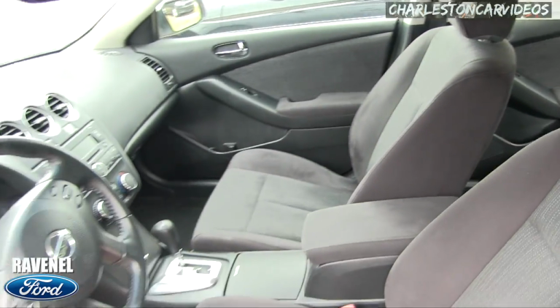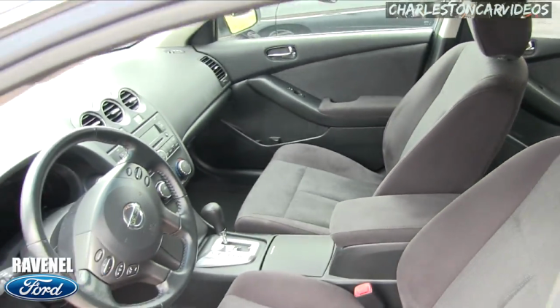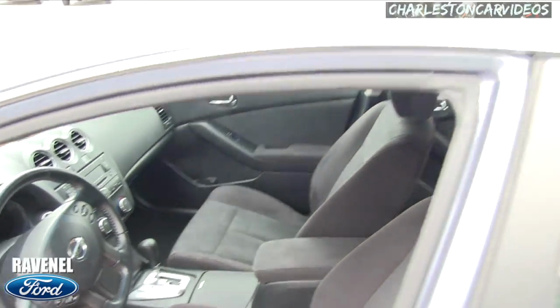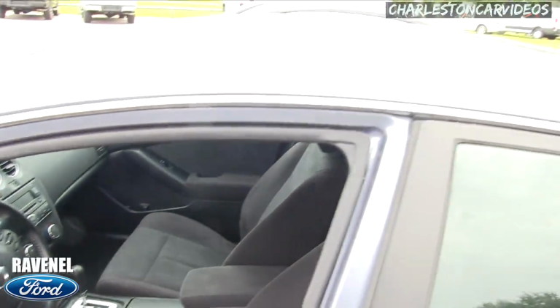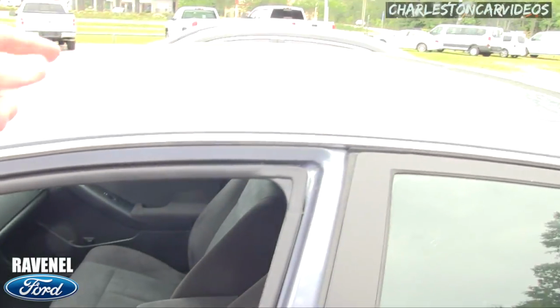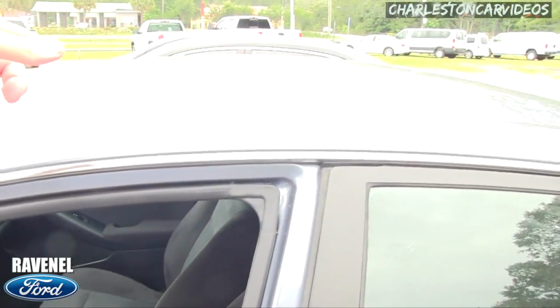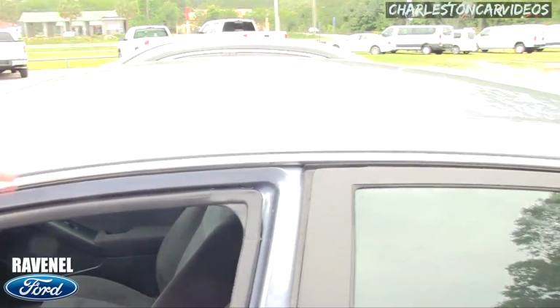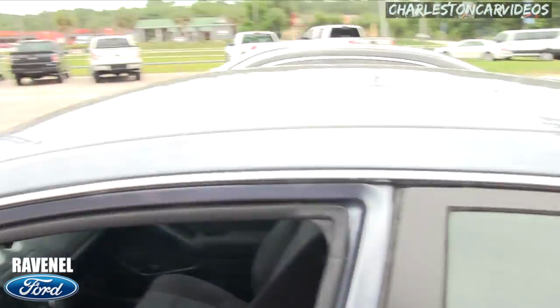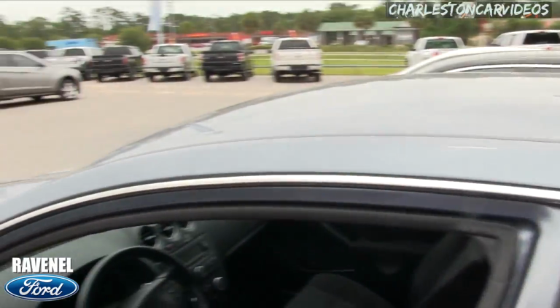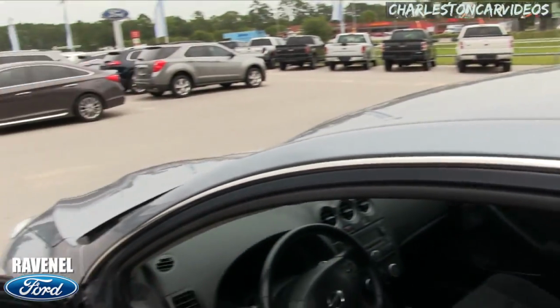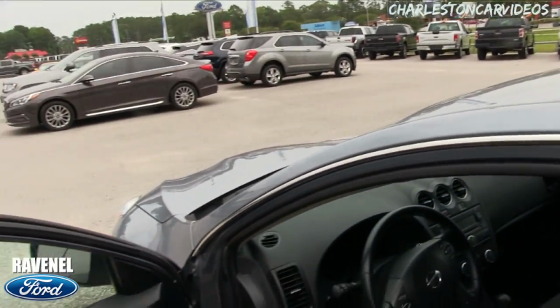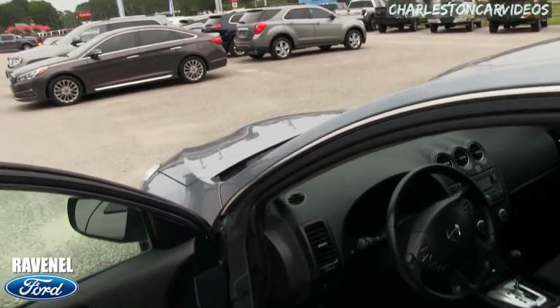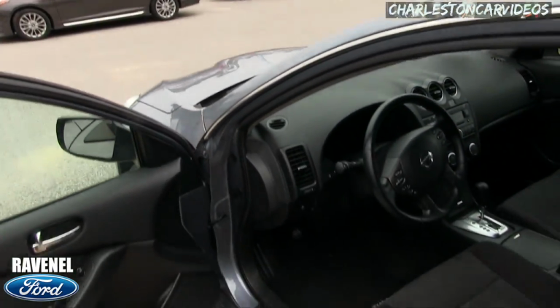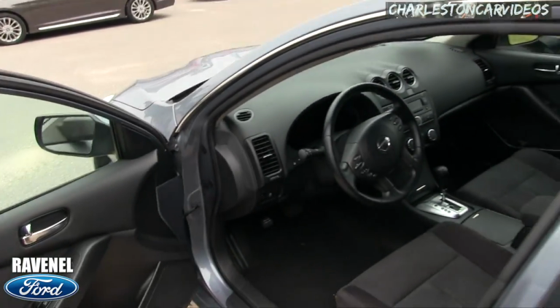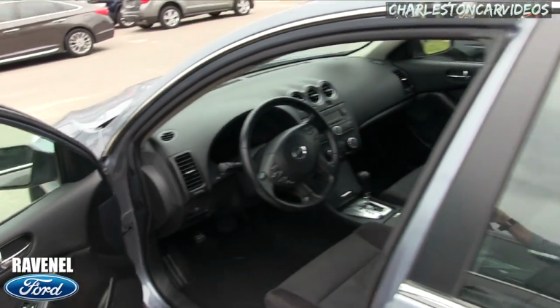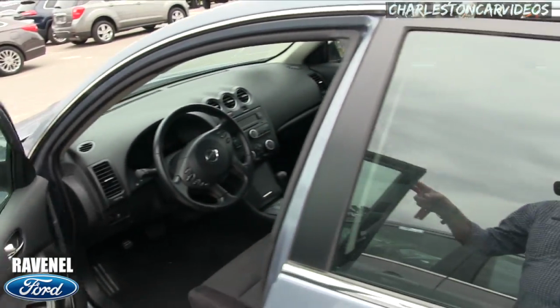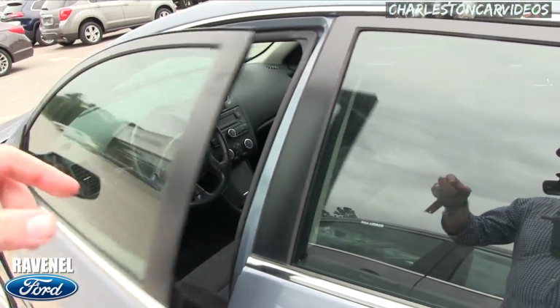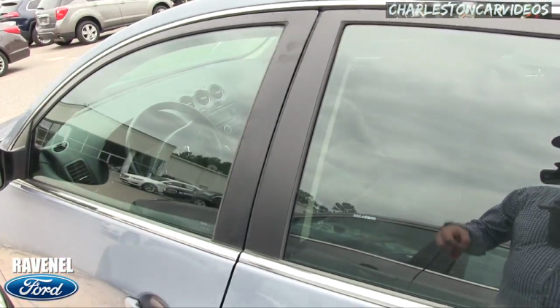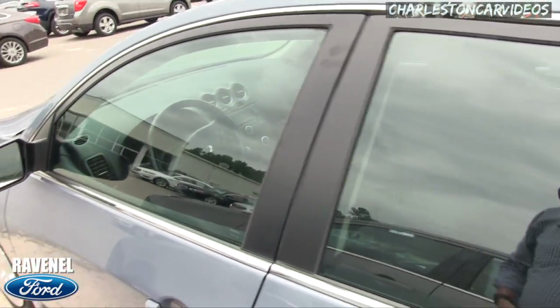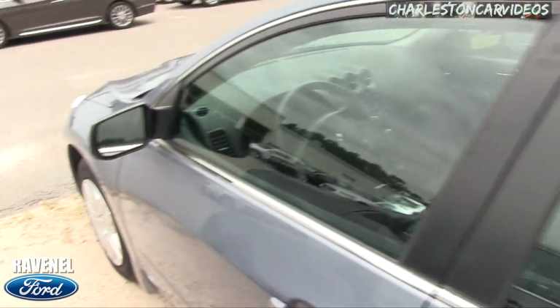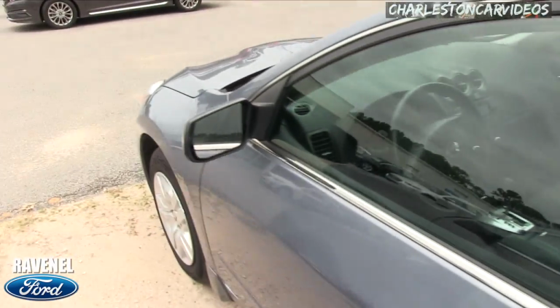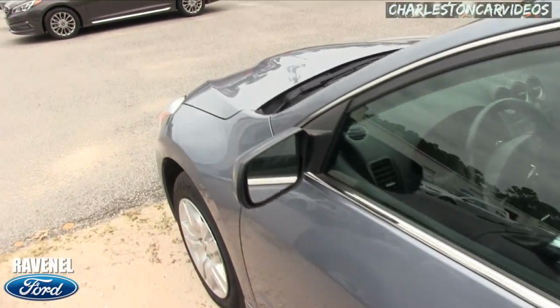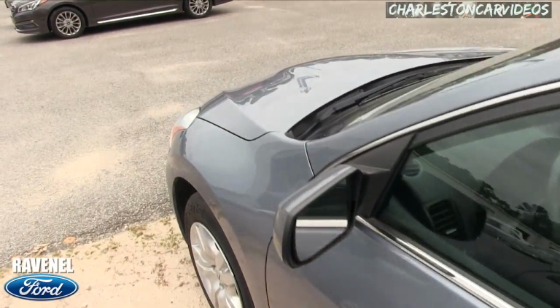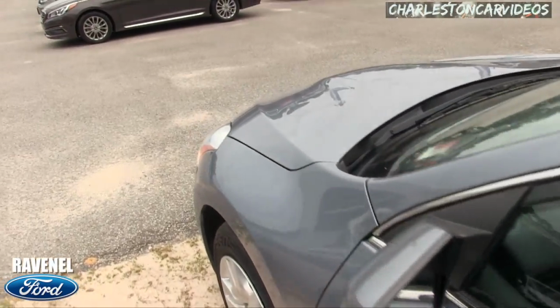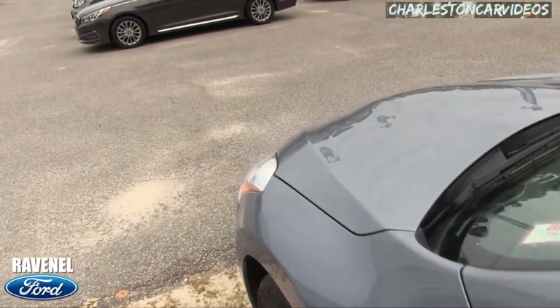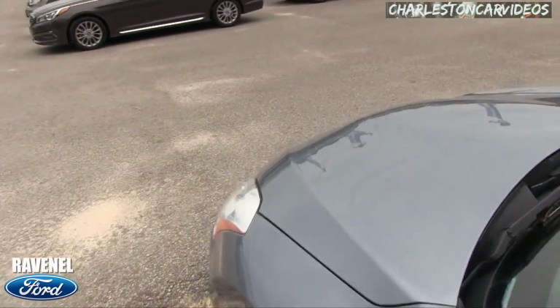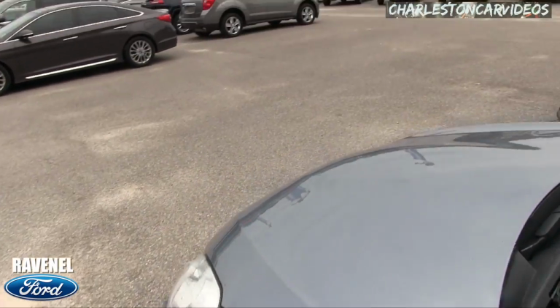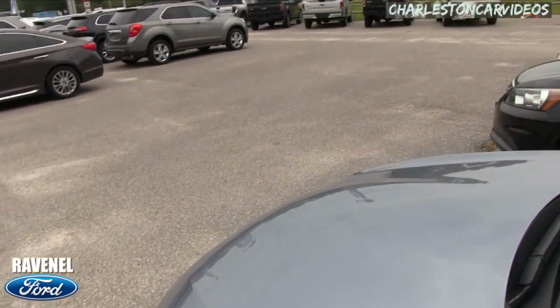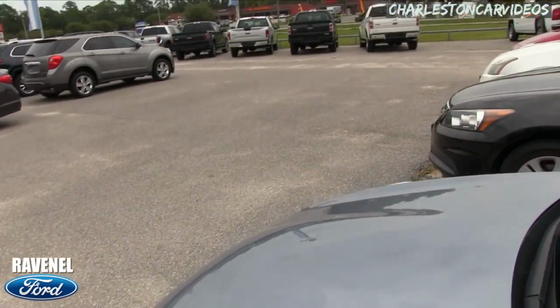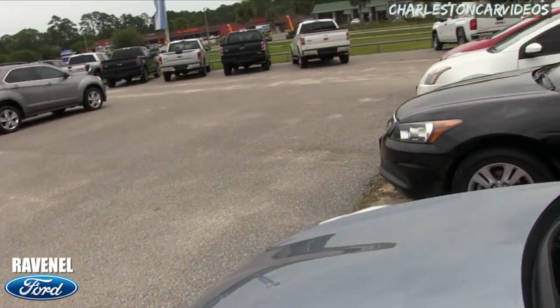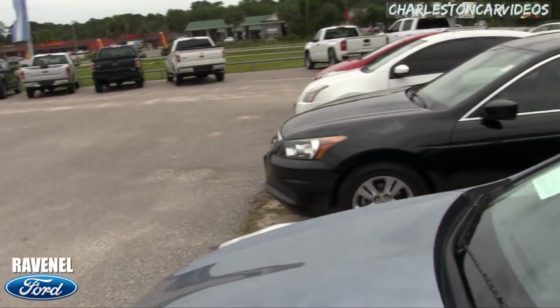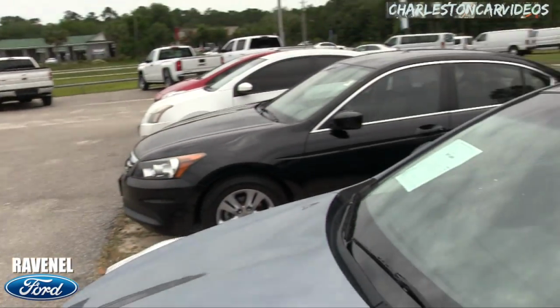Very clean. No sunroof up top. Nice, solid vehicle by Nissan at Ravenel Ford.